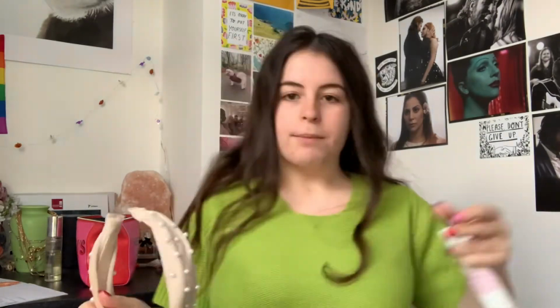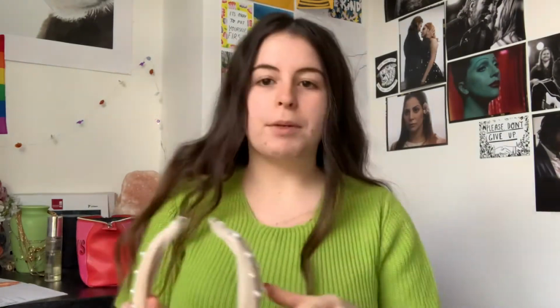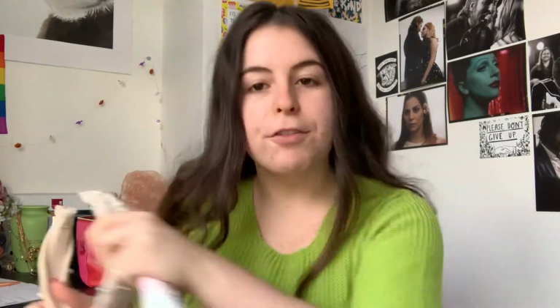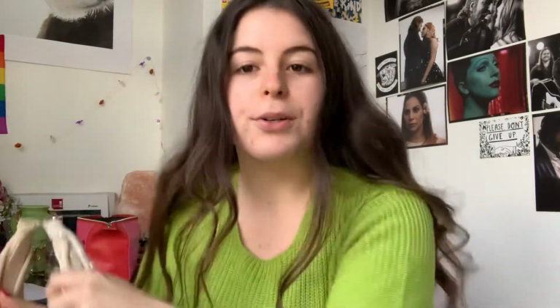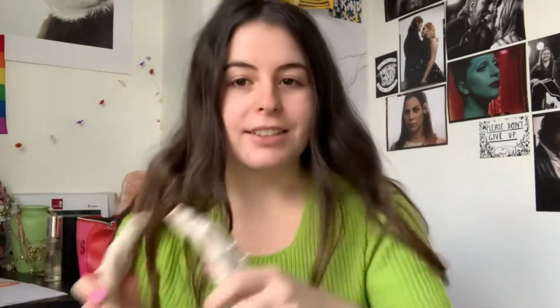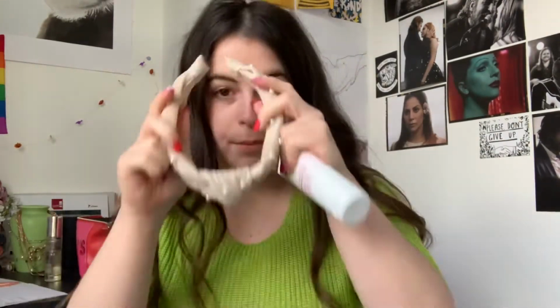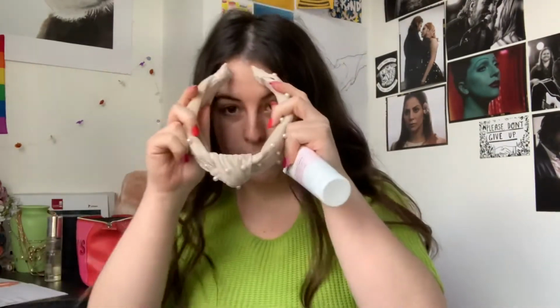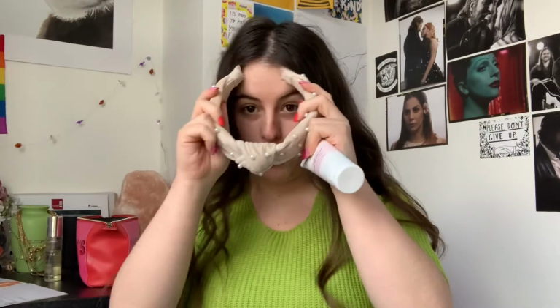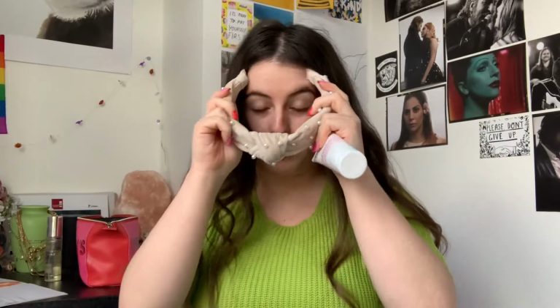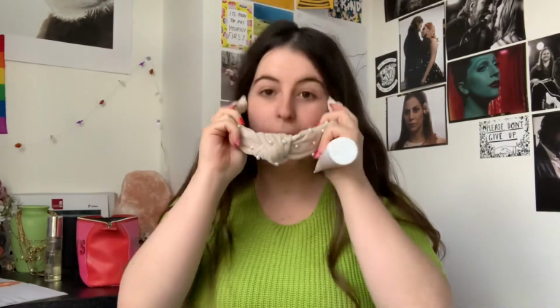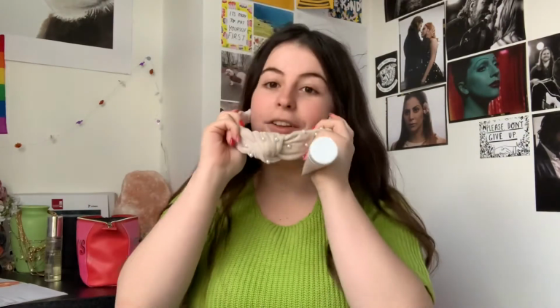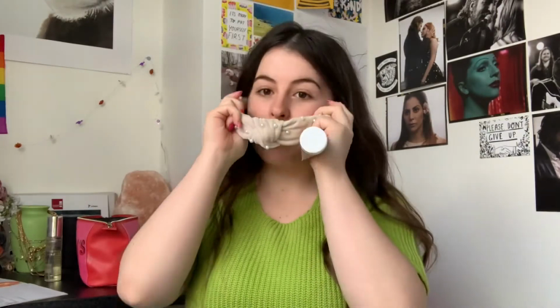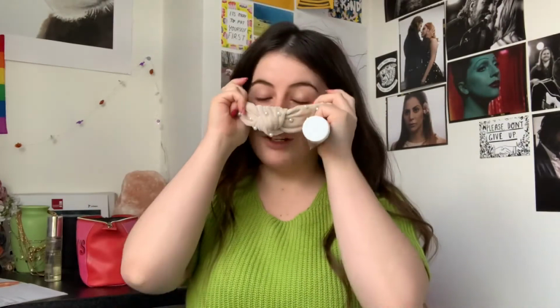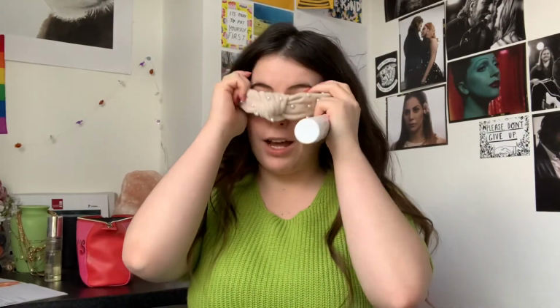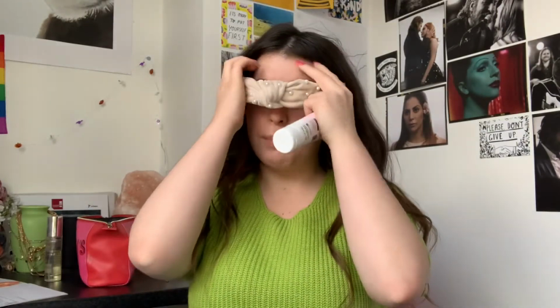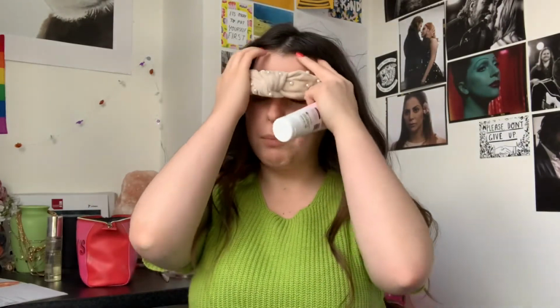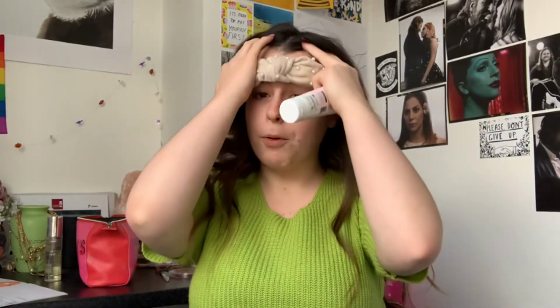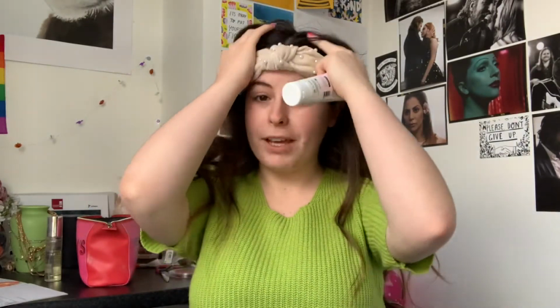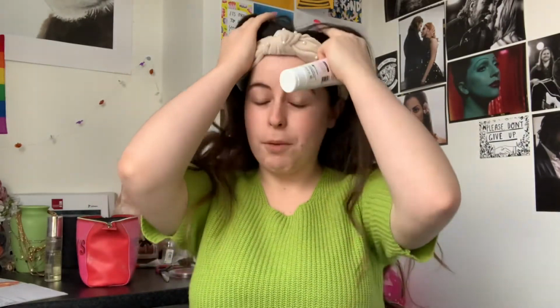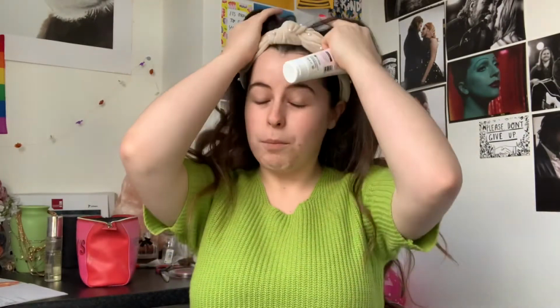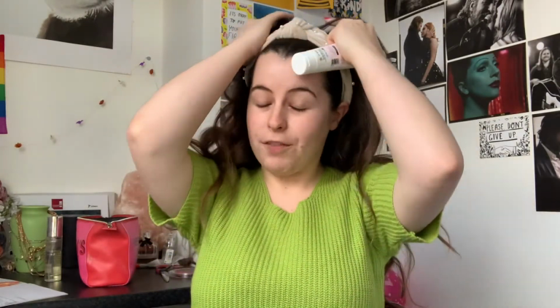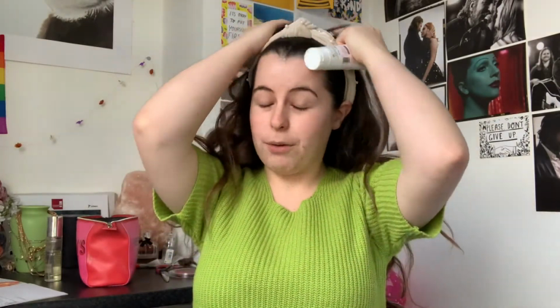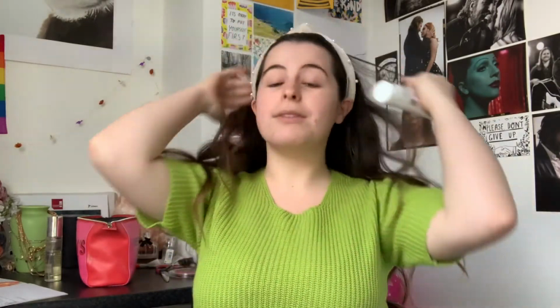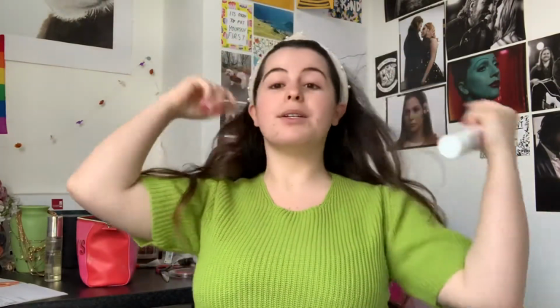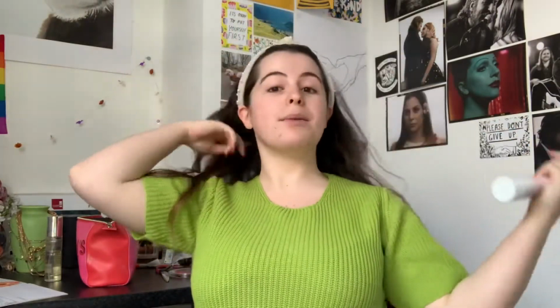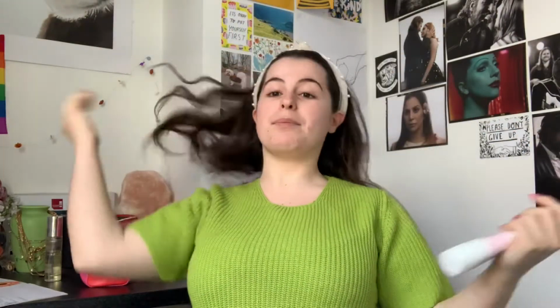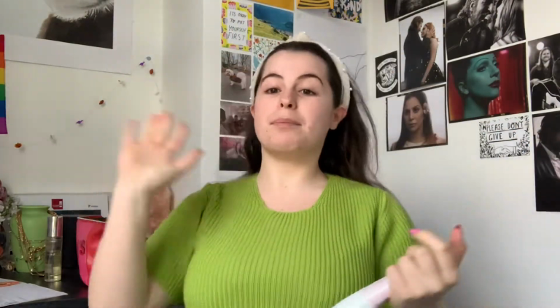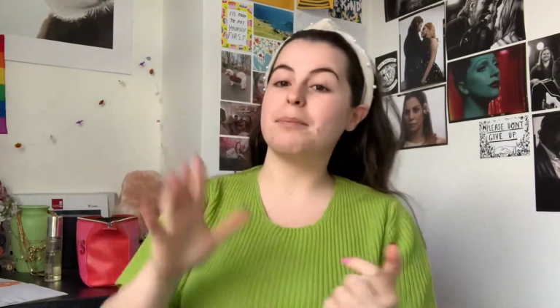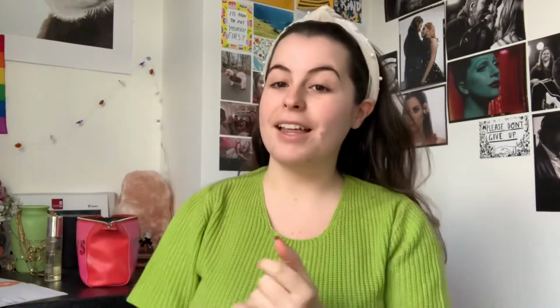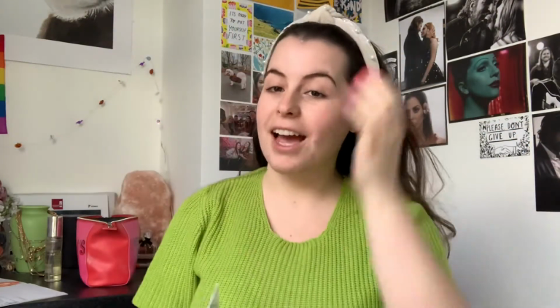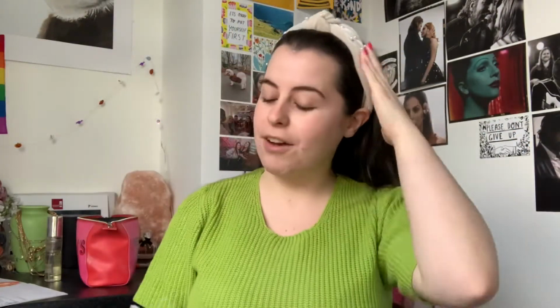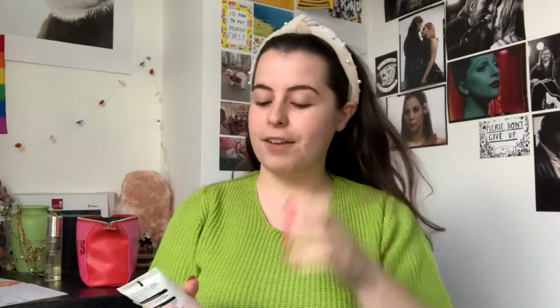Before I do my makeup I always make my hair out of the way. I don't know how people put makeup on without getting the hair out of their face.